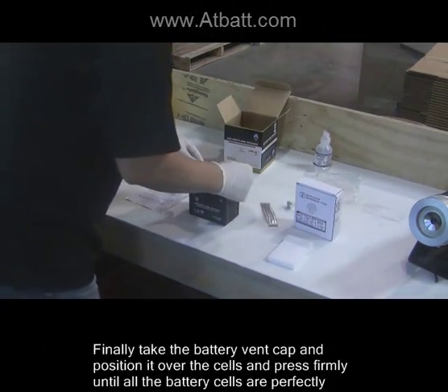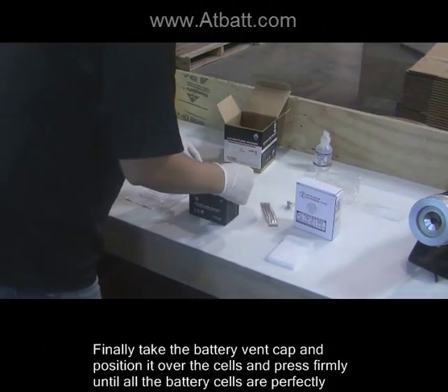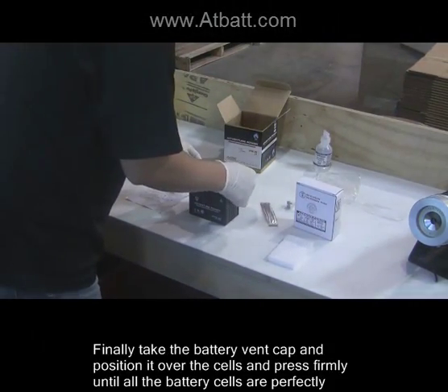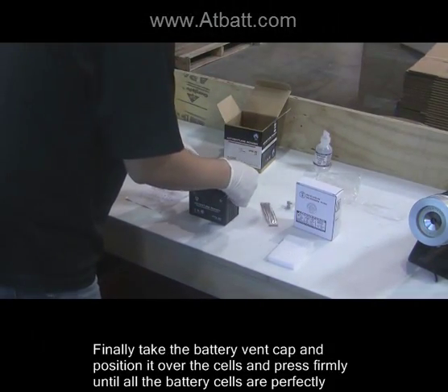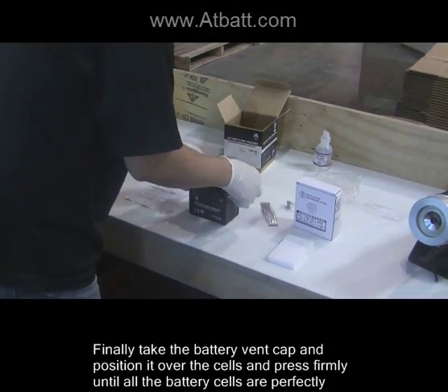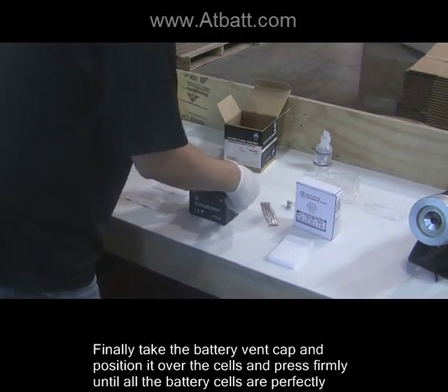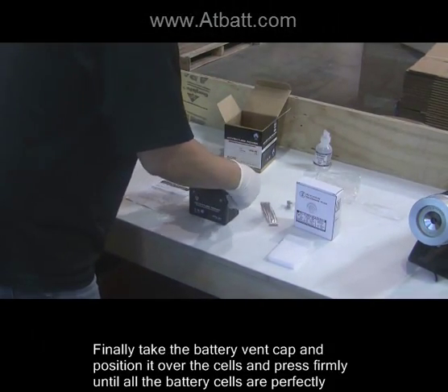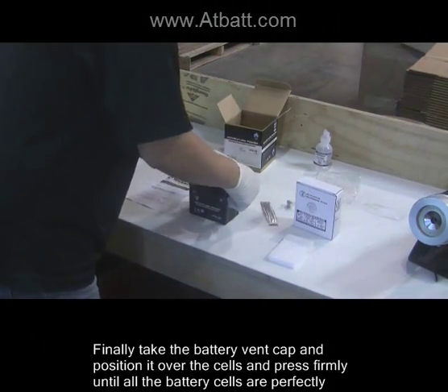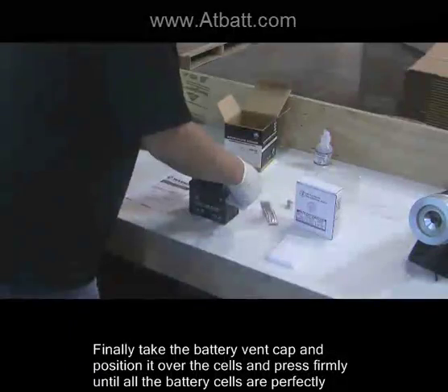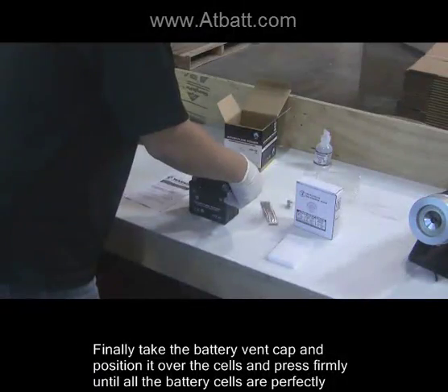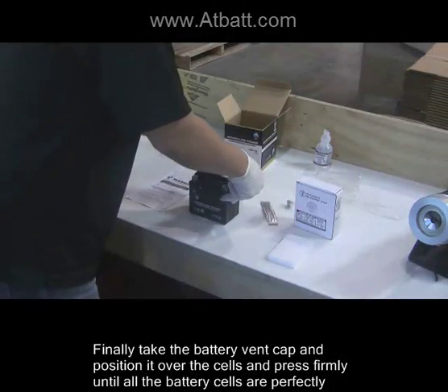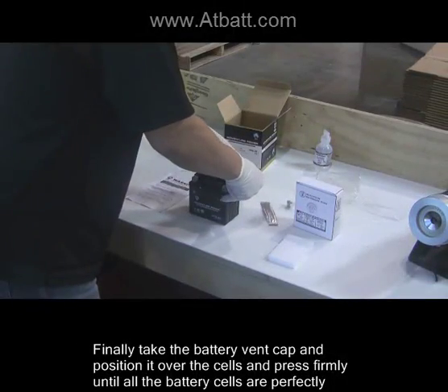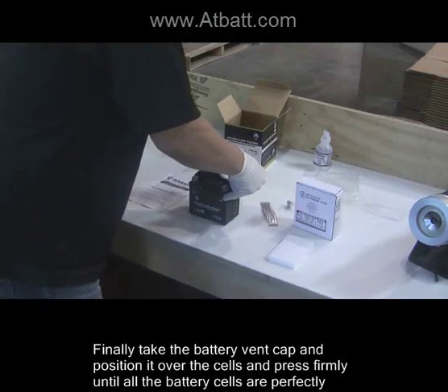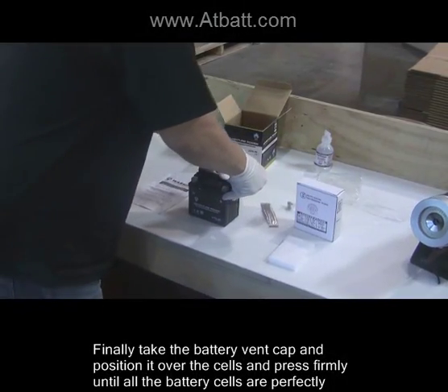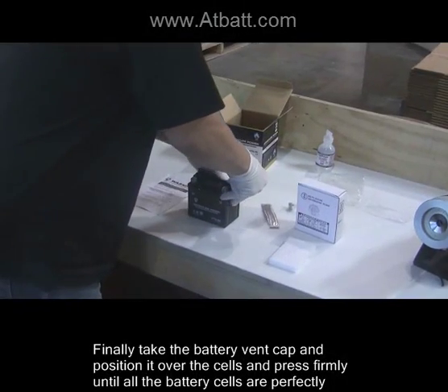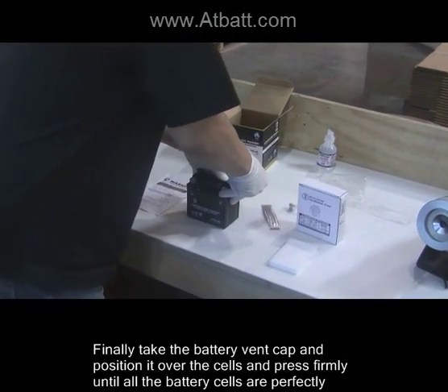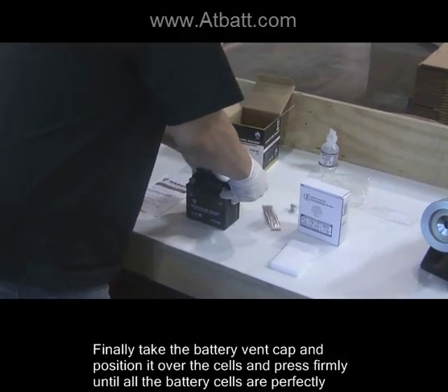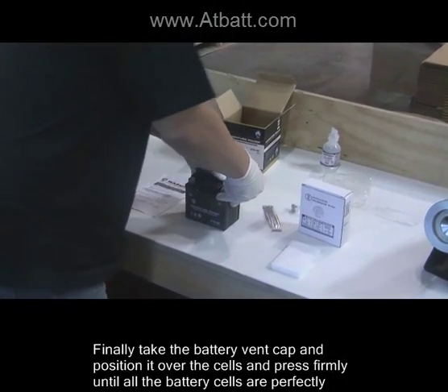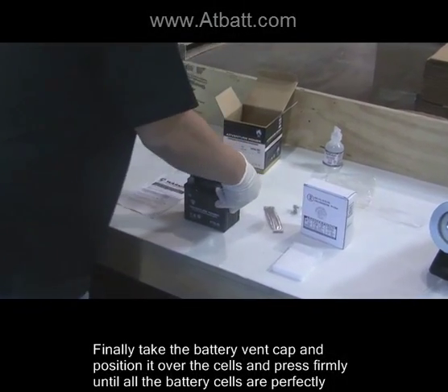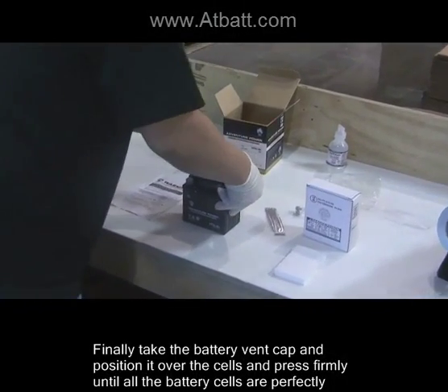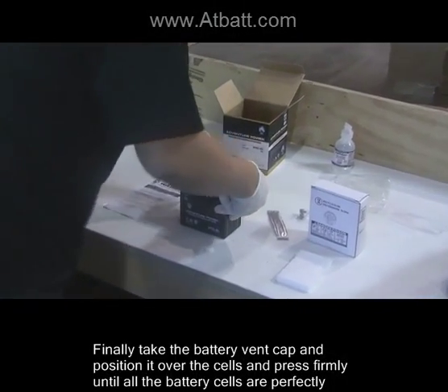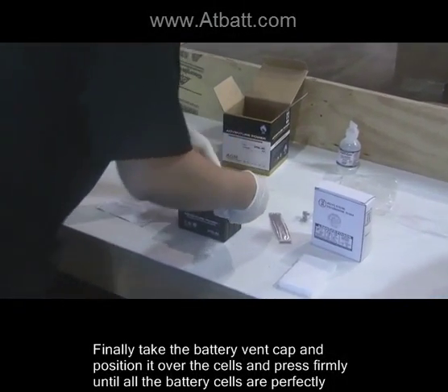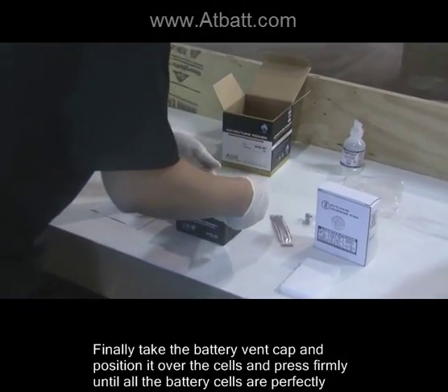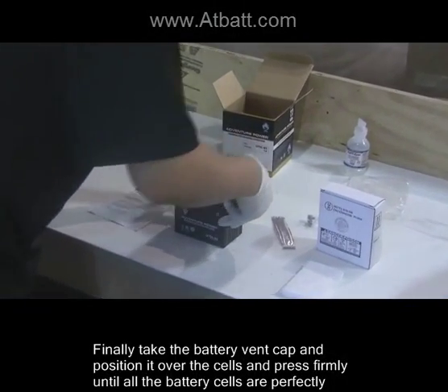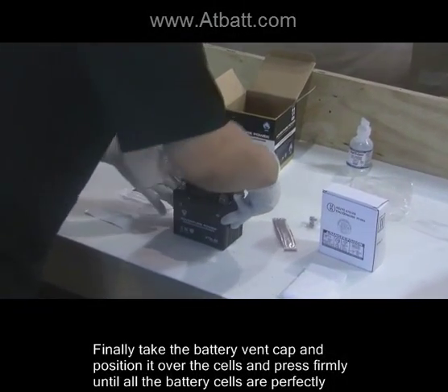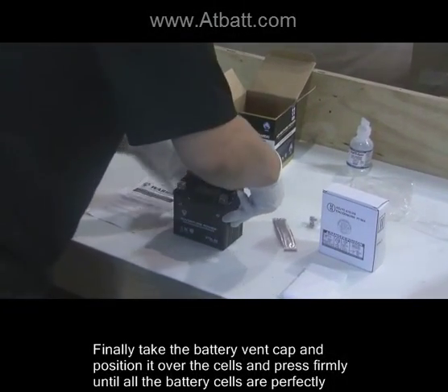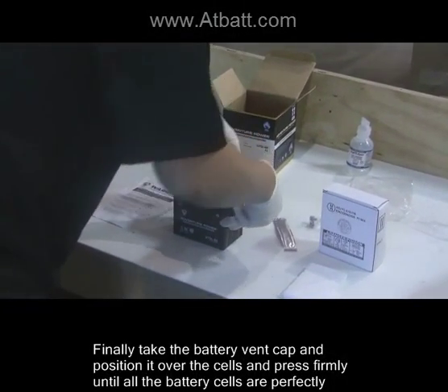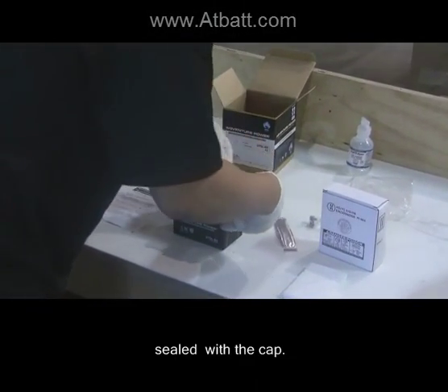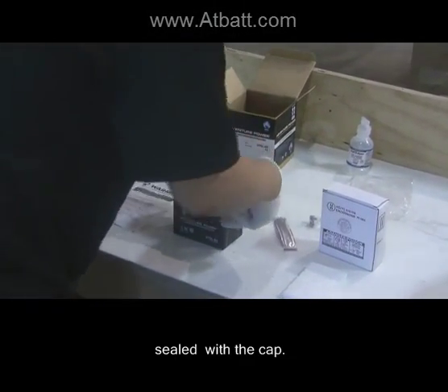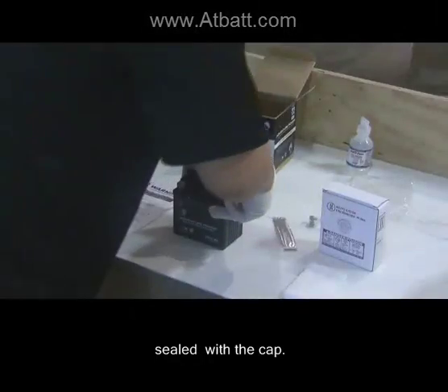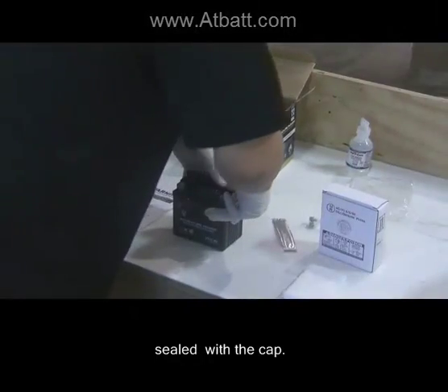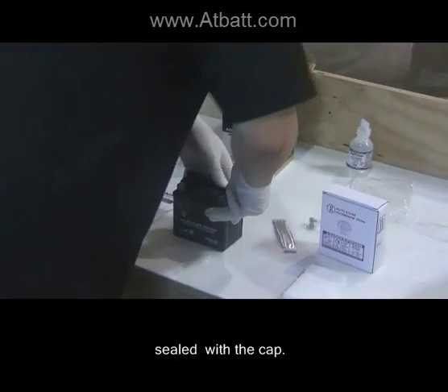Finally, take the battery vent cap and position it over the cells and press firmly until all the battery cells are perfectly sealed with the cap.